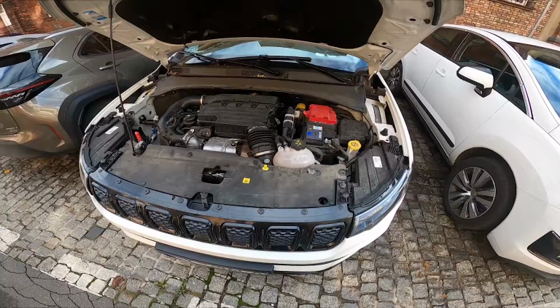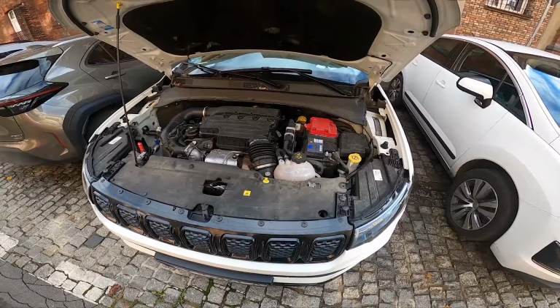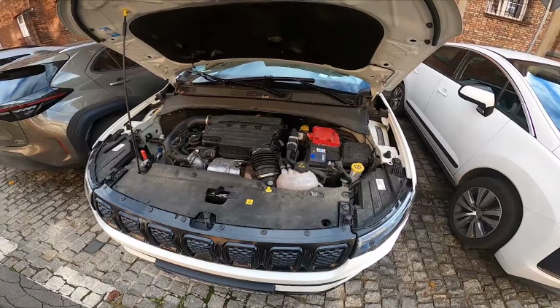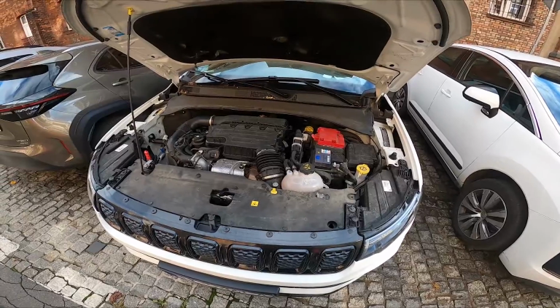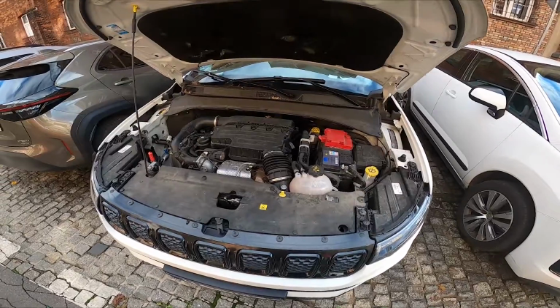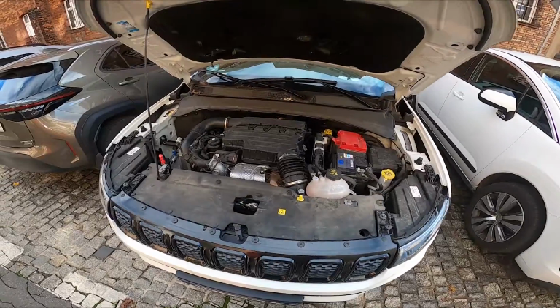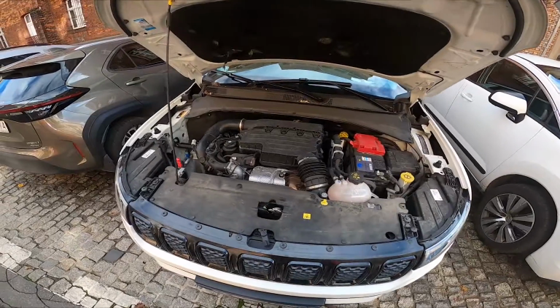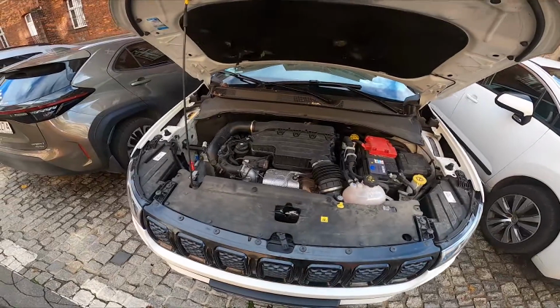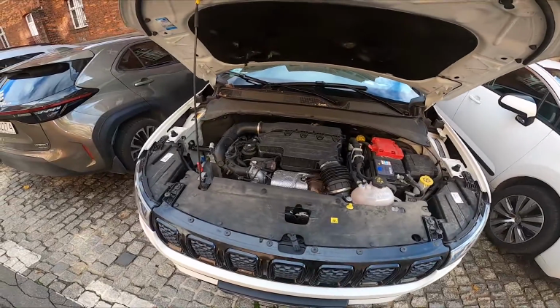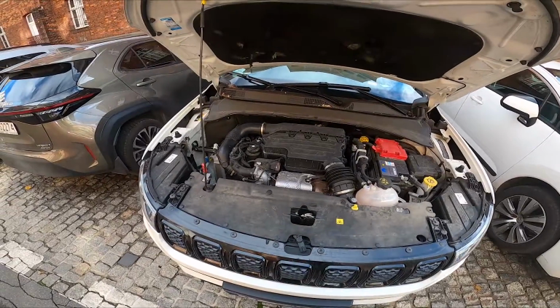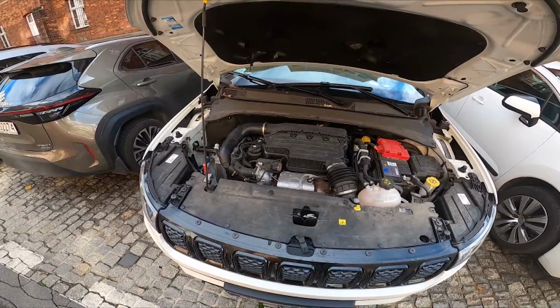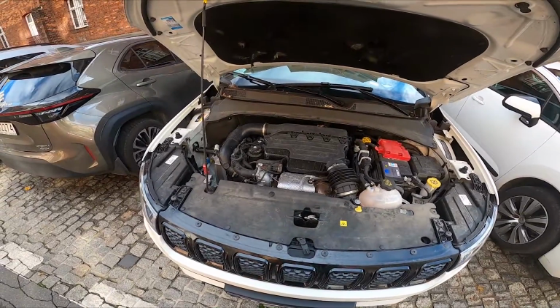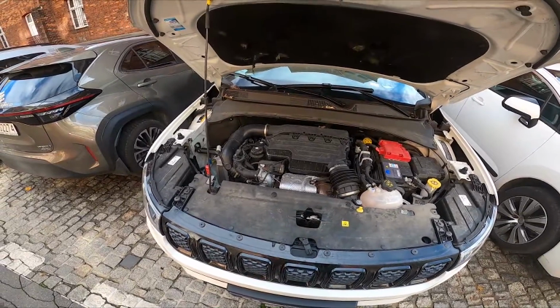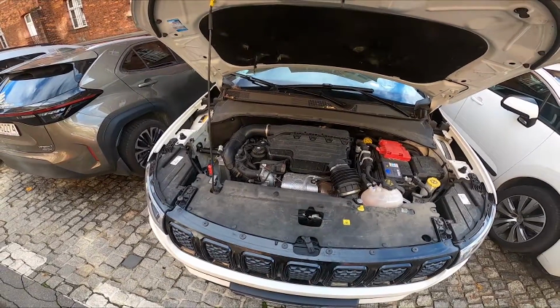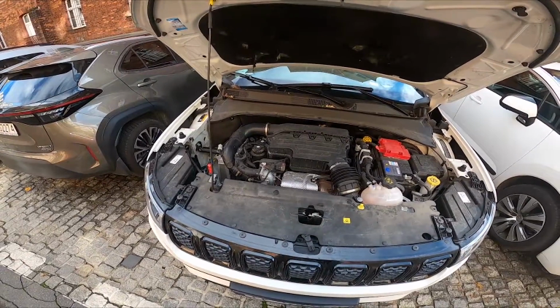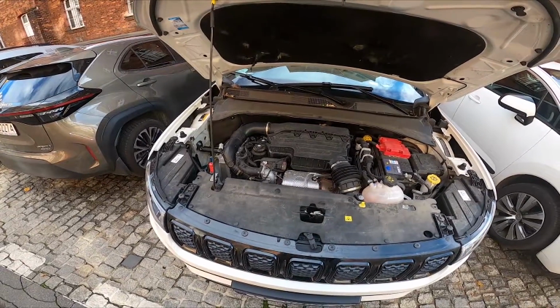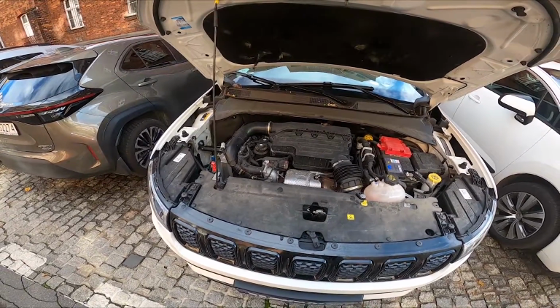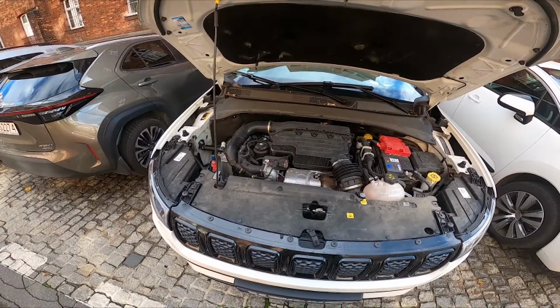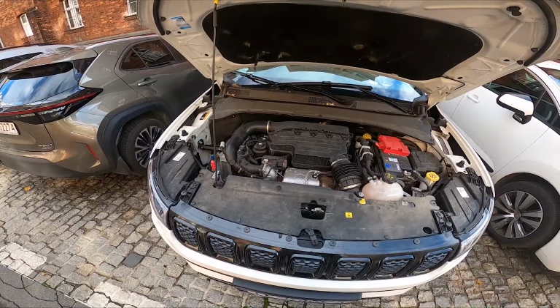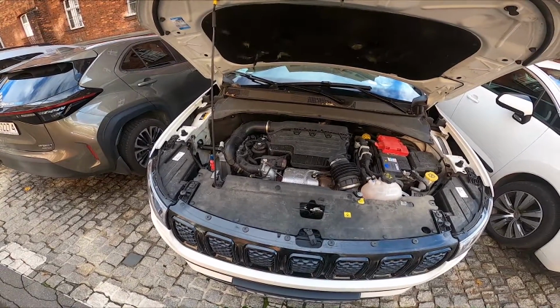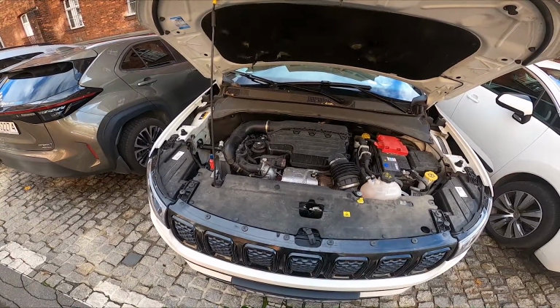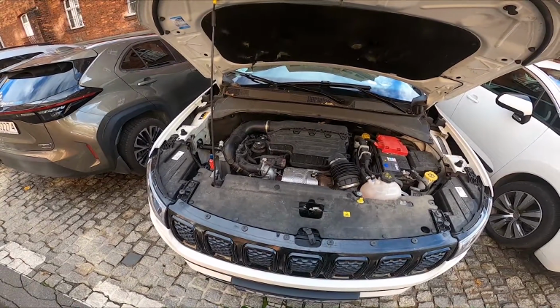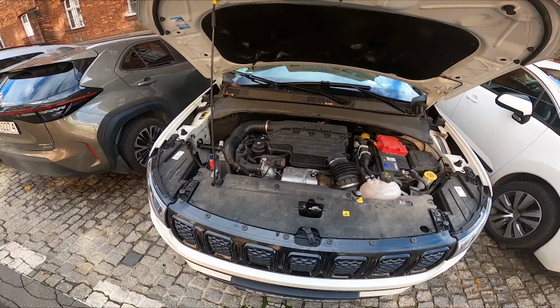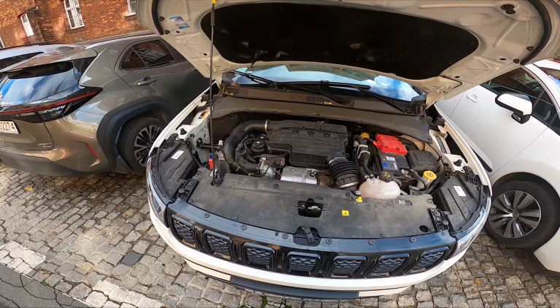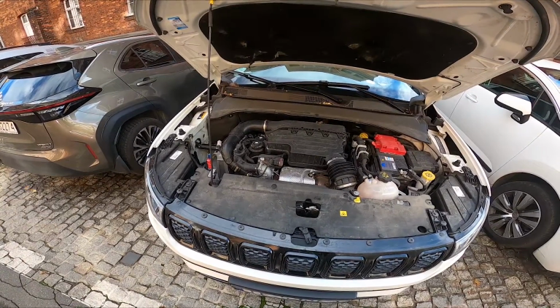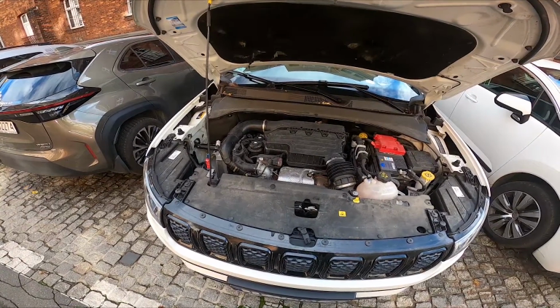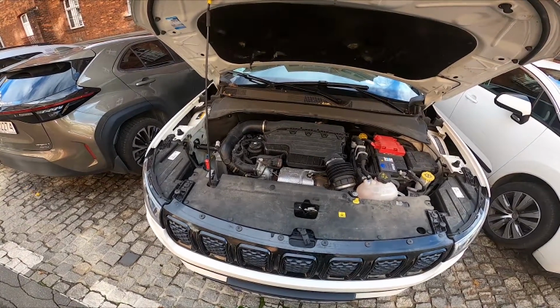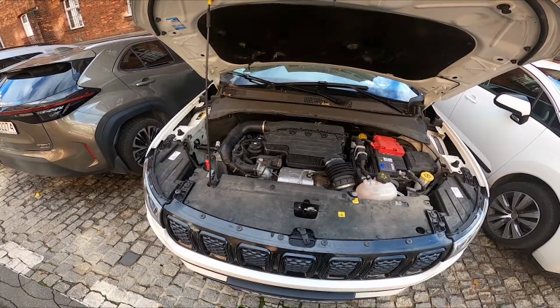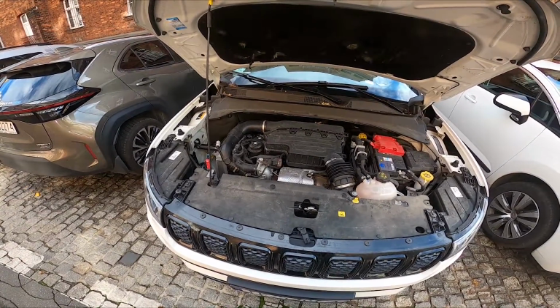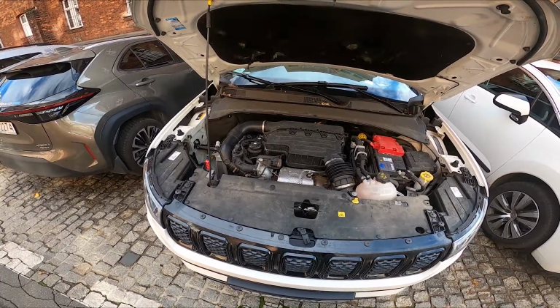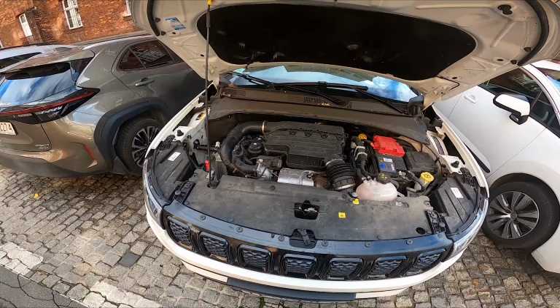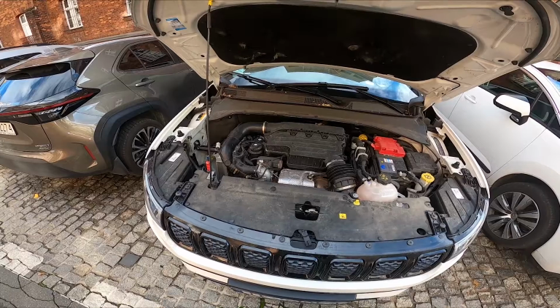Hello, in front of me I've got Jeep Compass. In this video I'll show you where is the coolant reservoir.